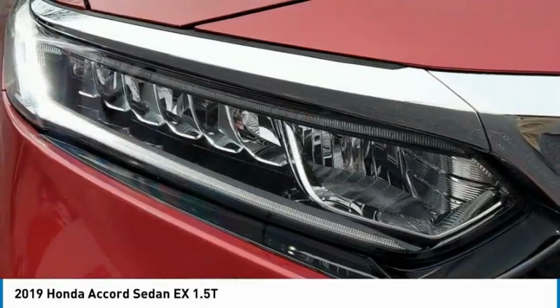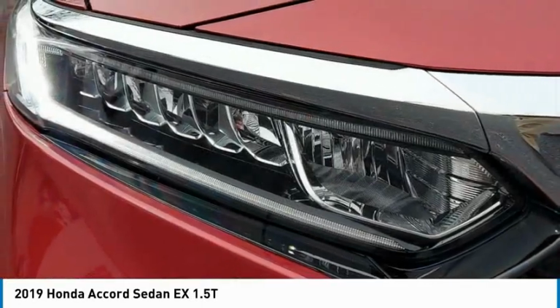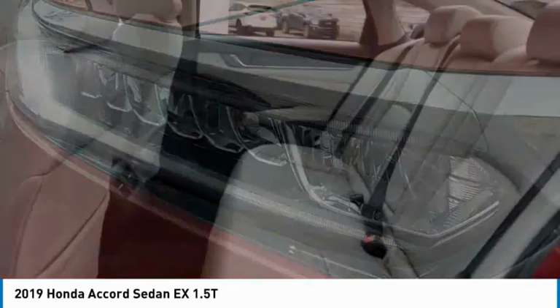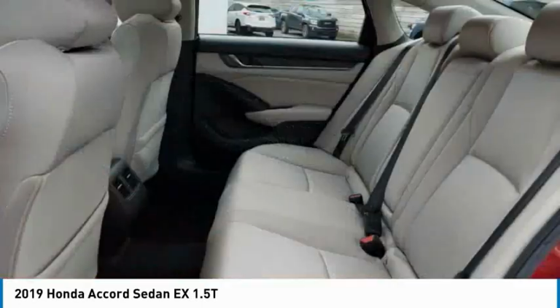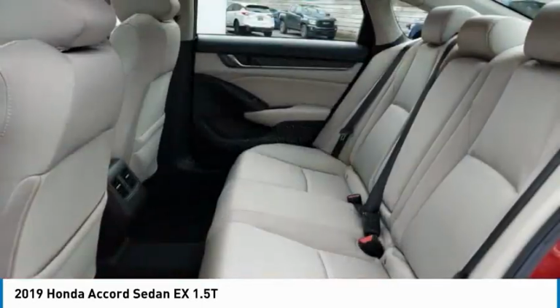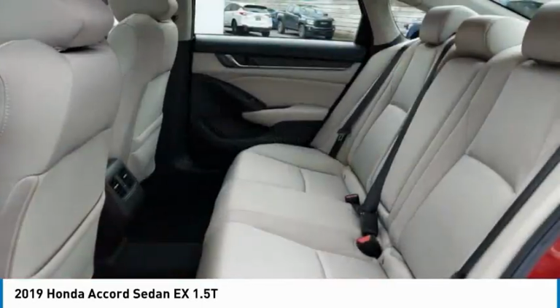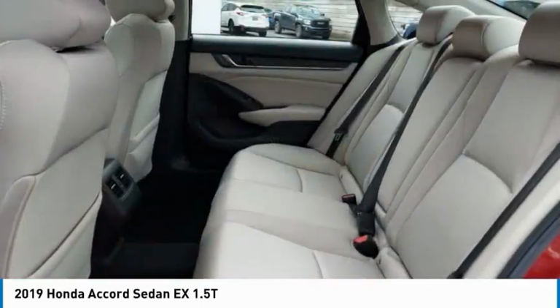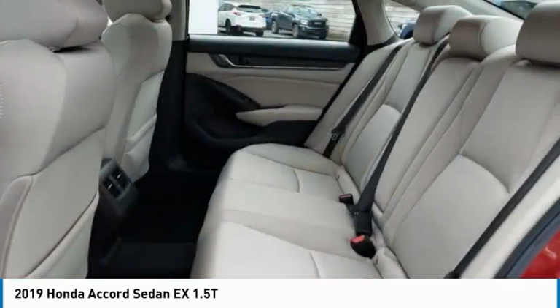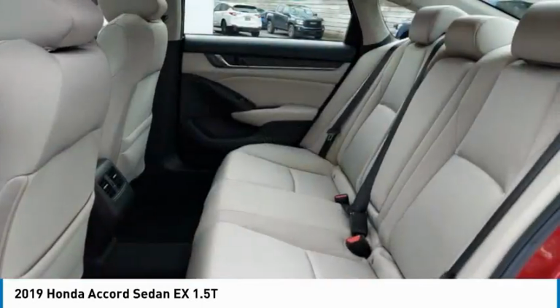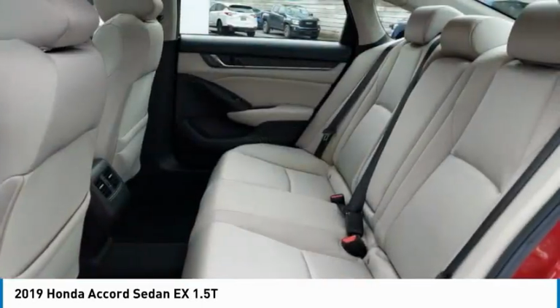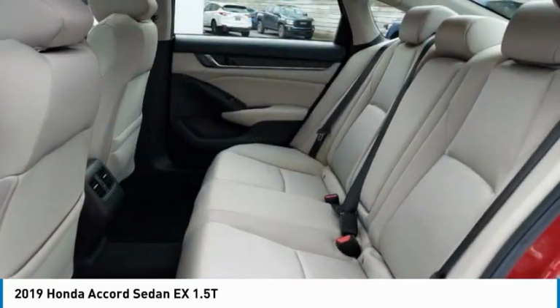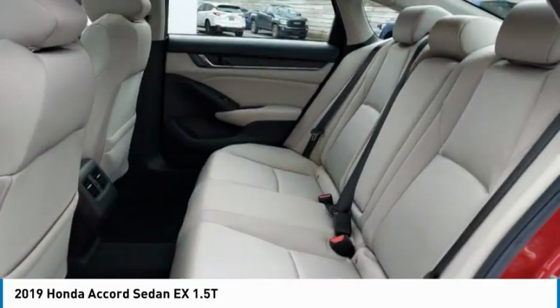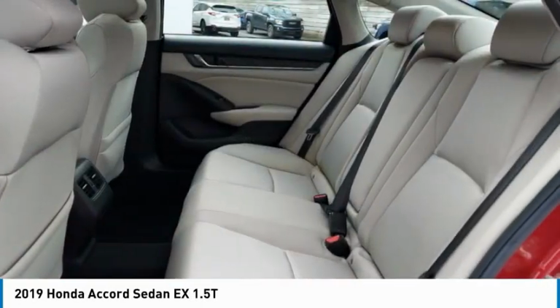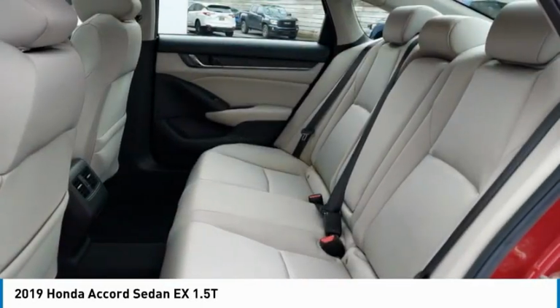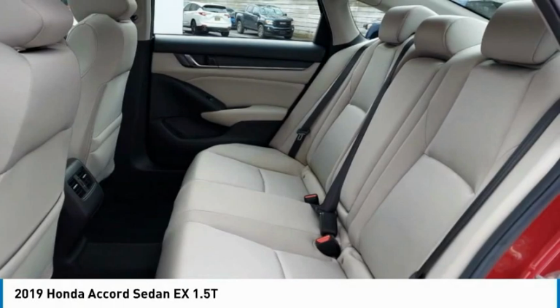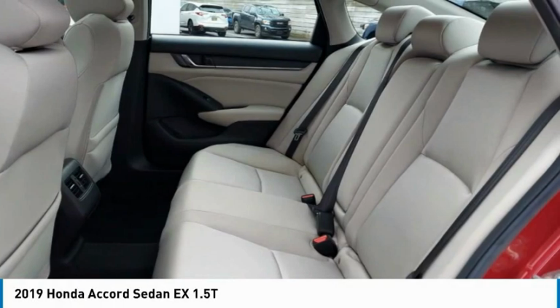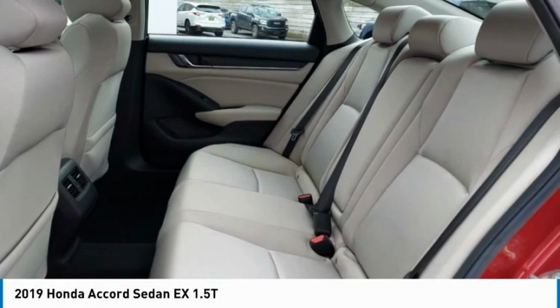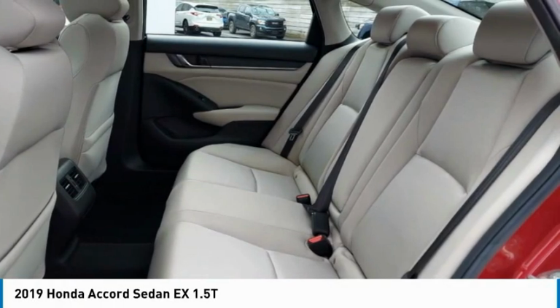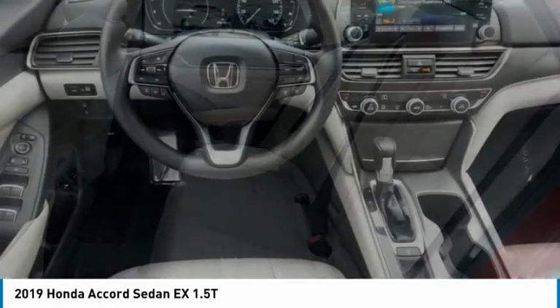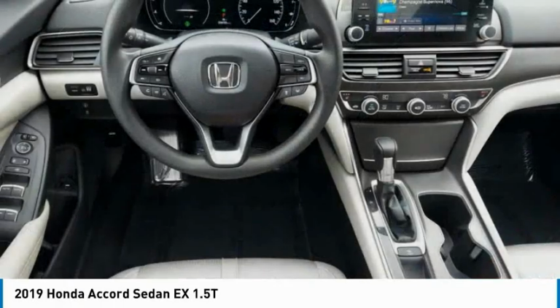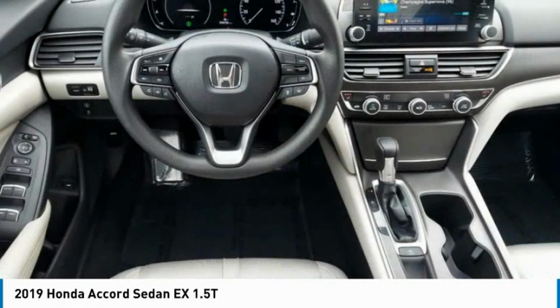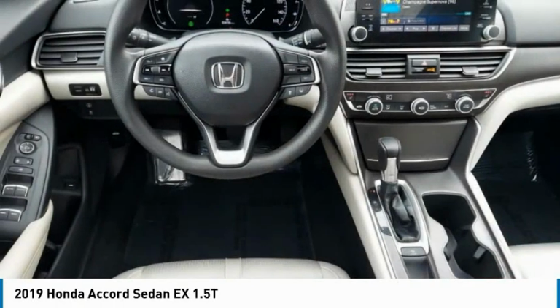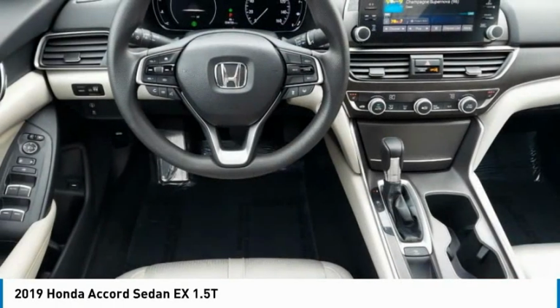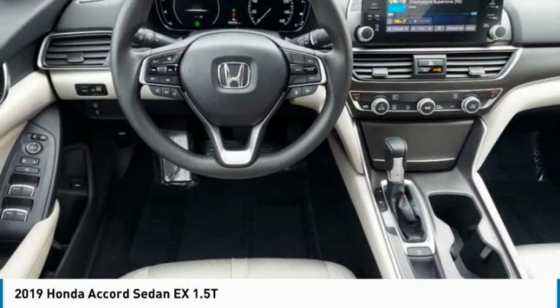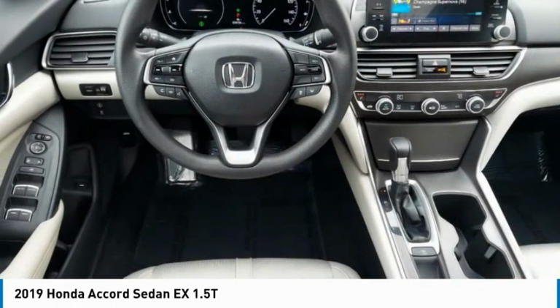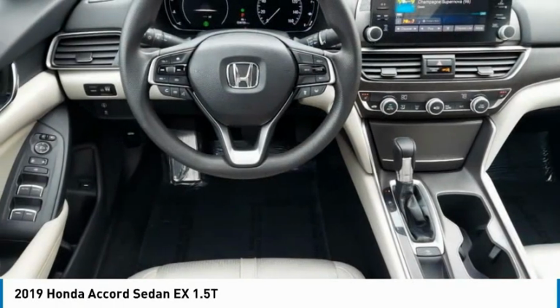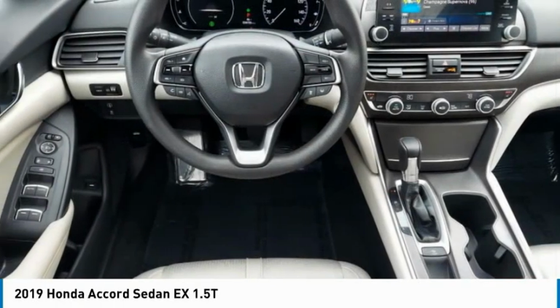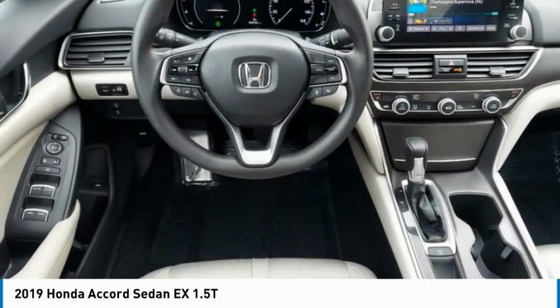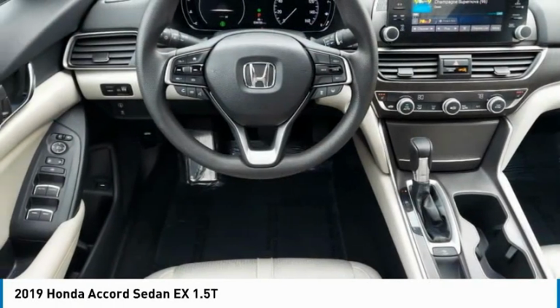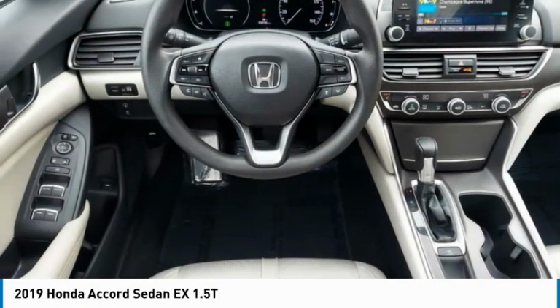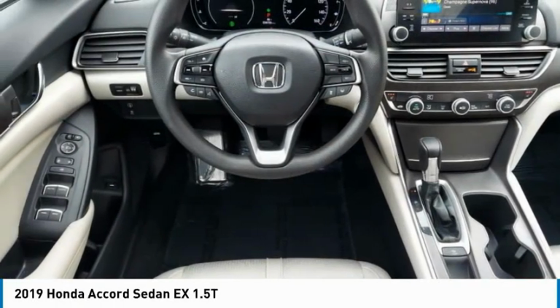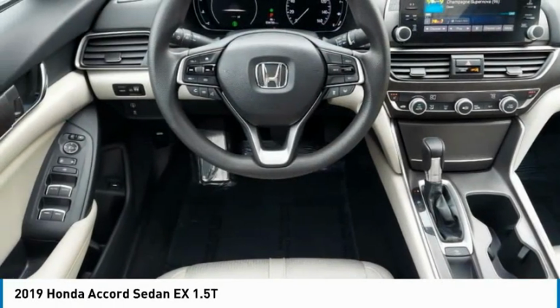Daytime running lights. Is love at first sight really possible? Let us know when you stop in.